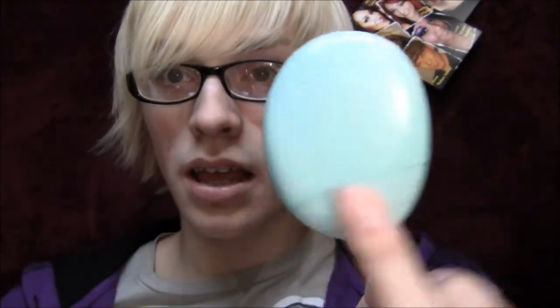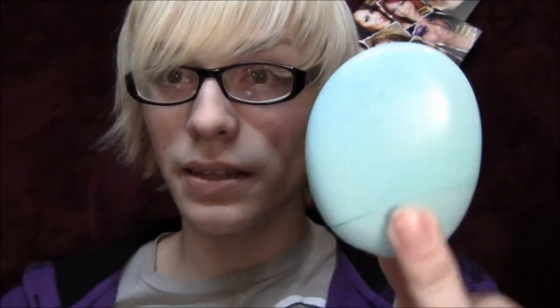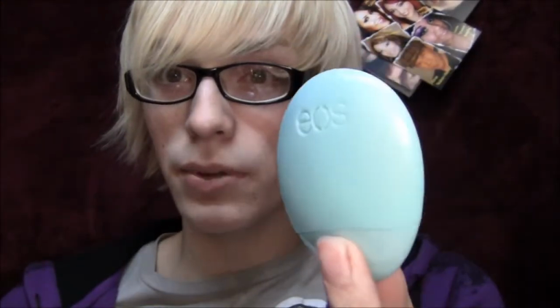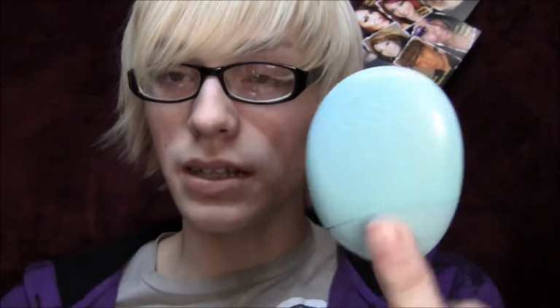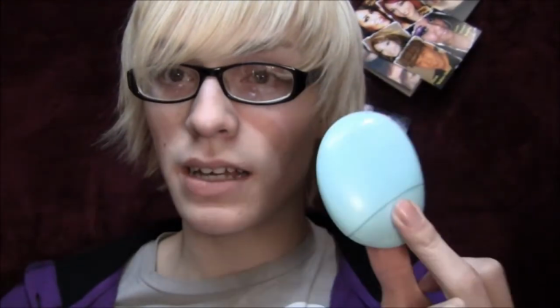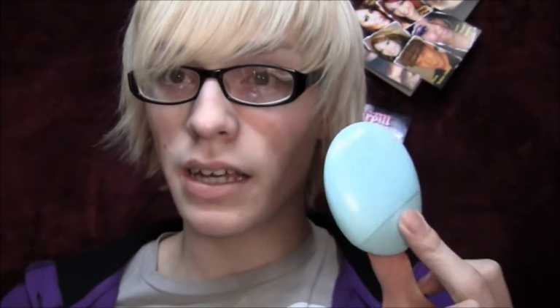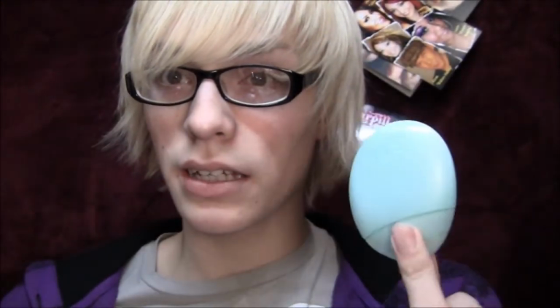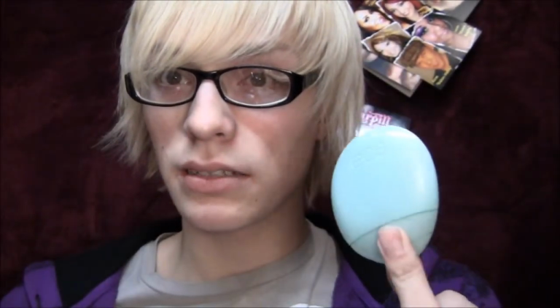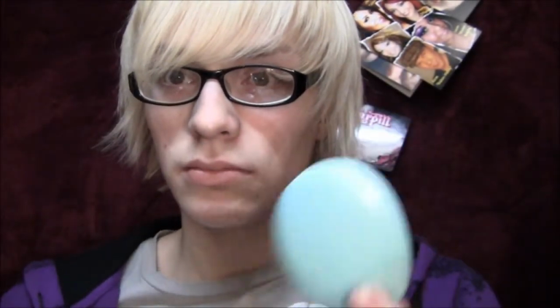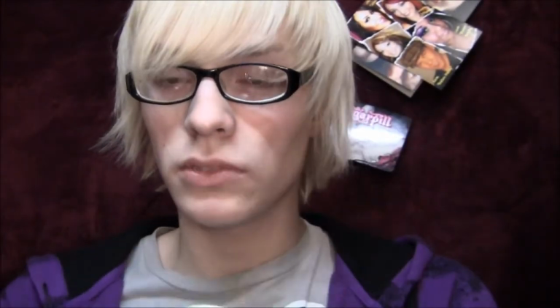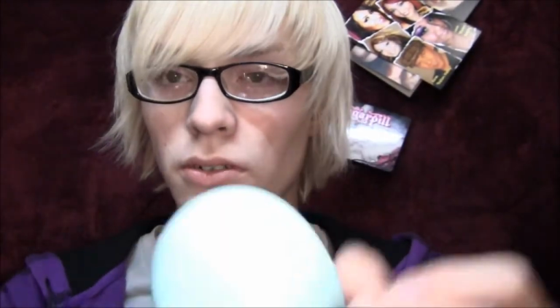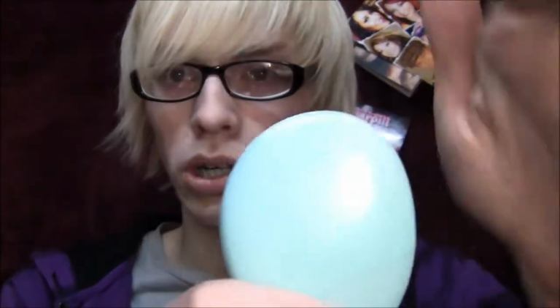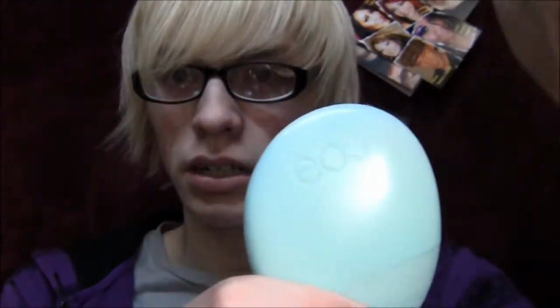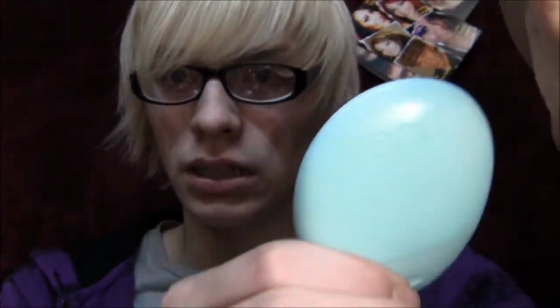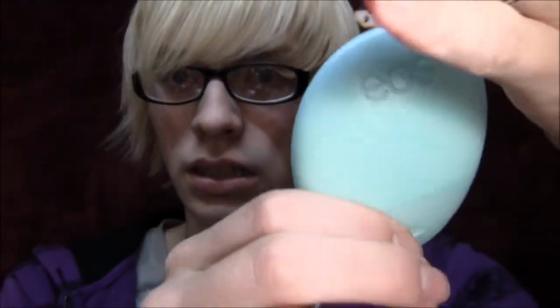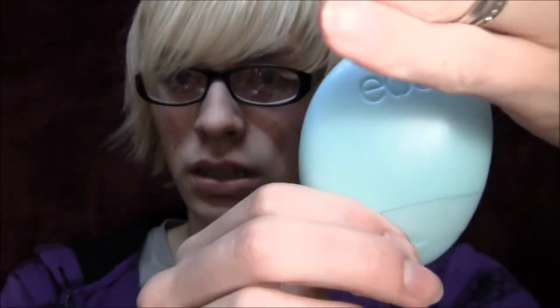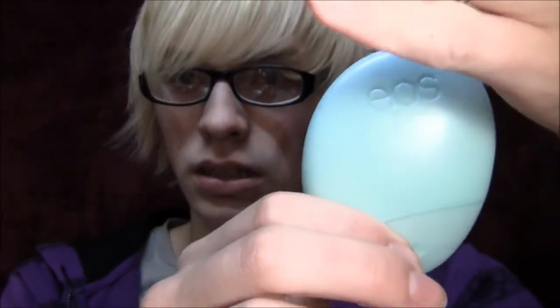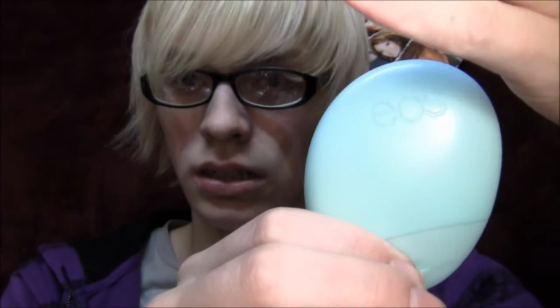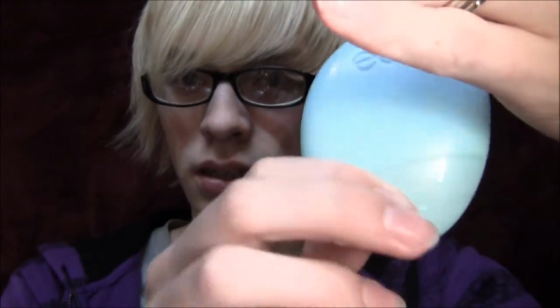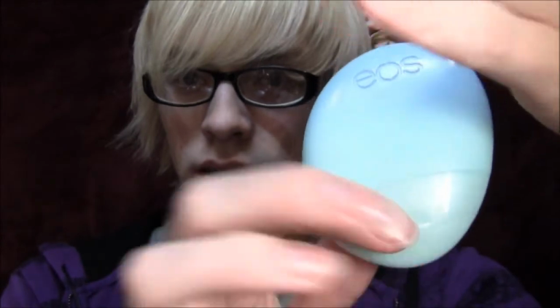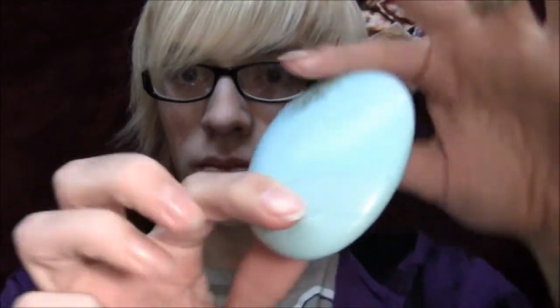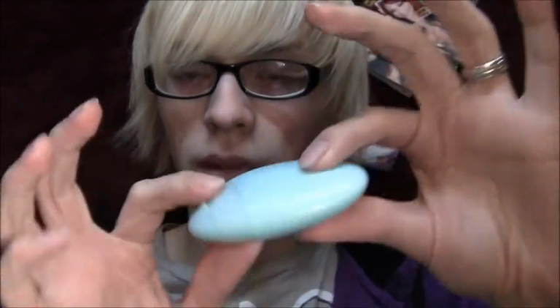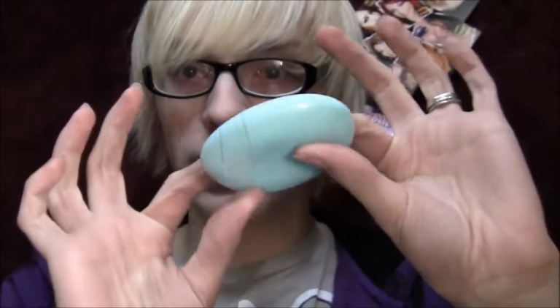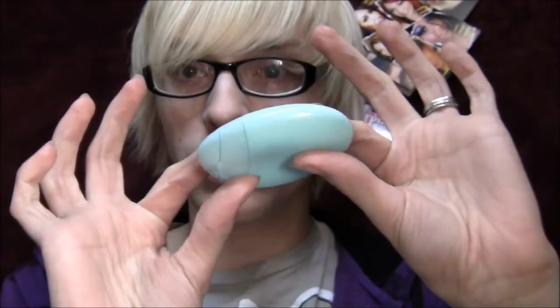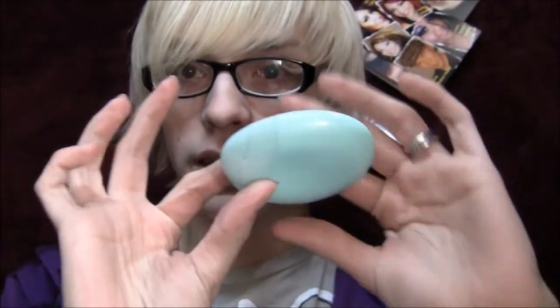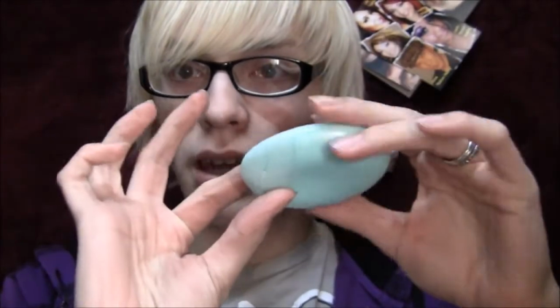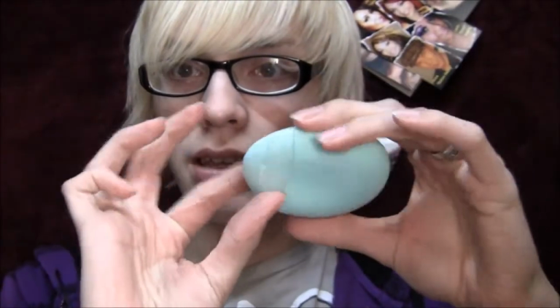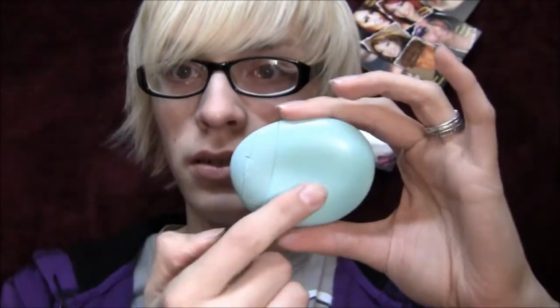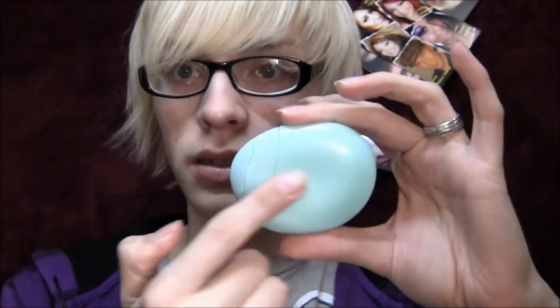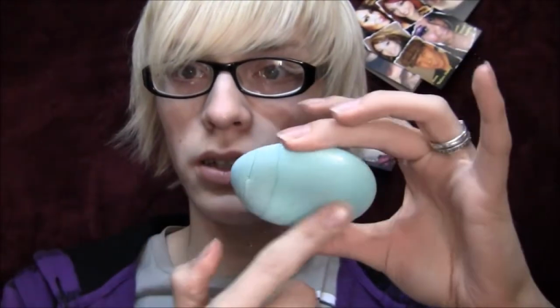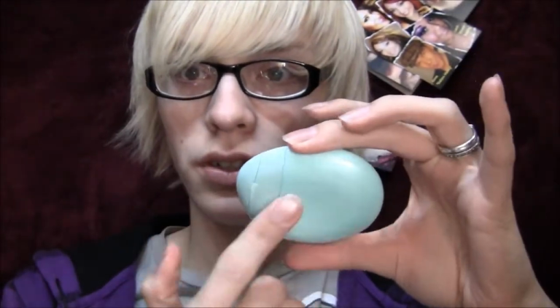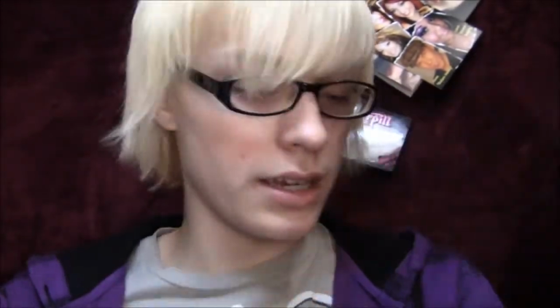This is what it looks like. It has a little indention right there.